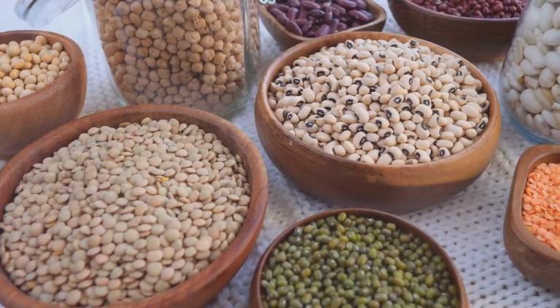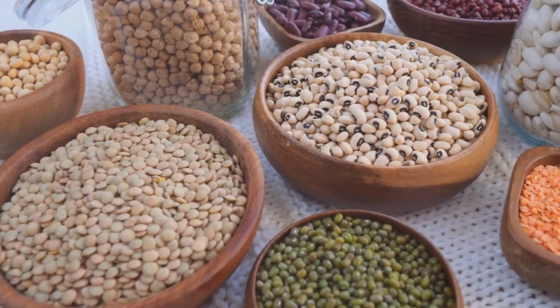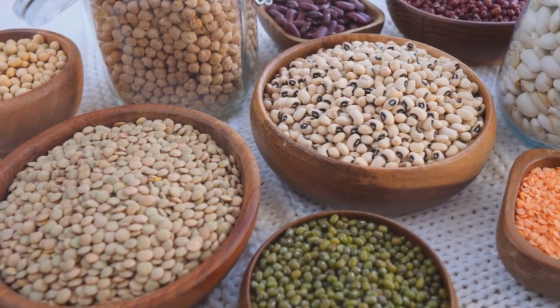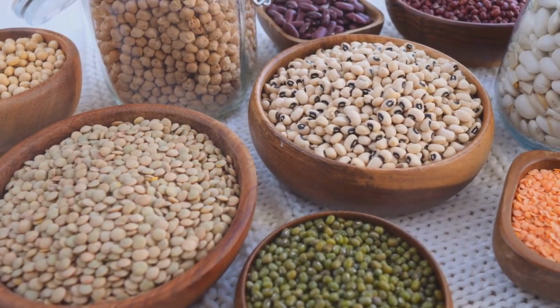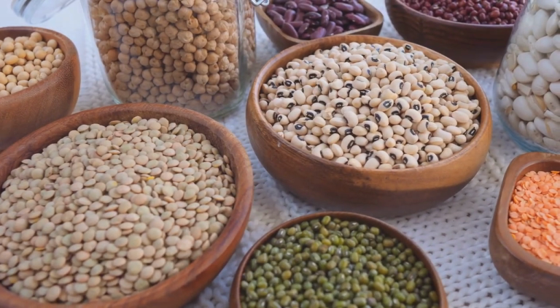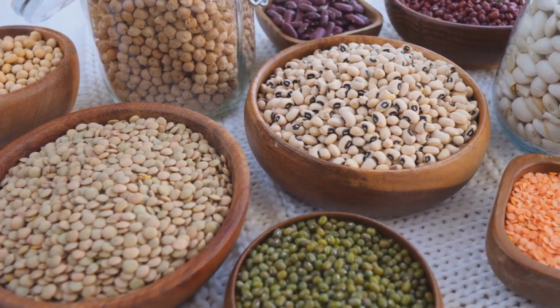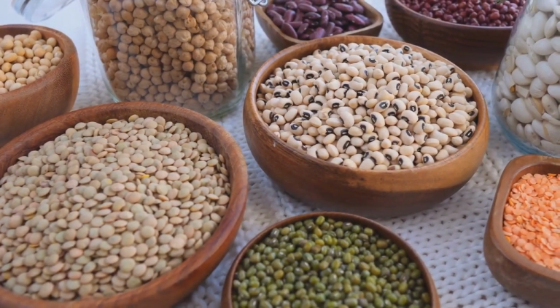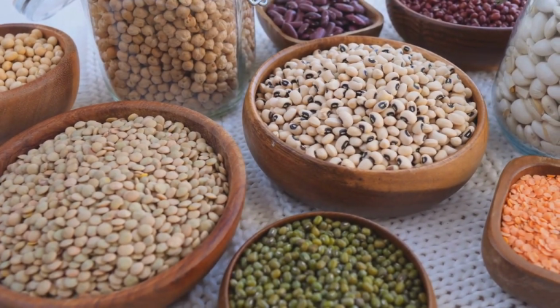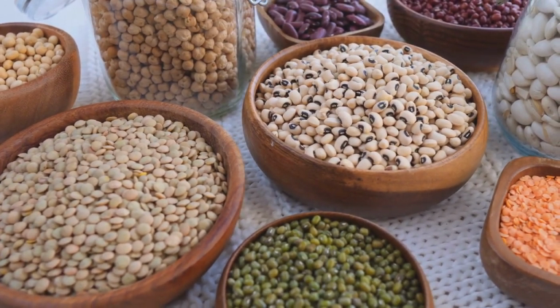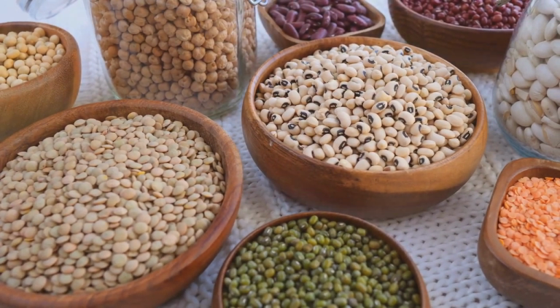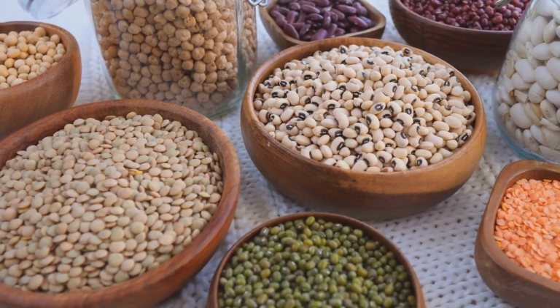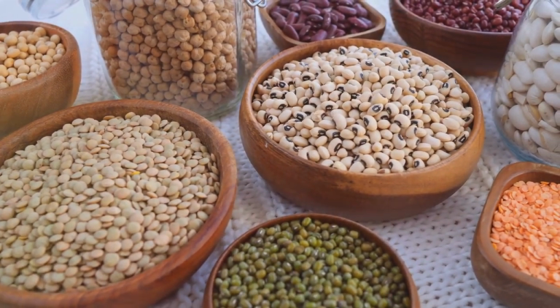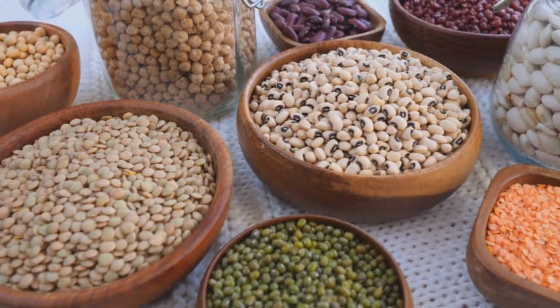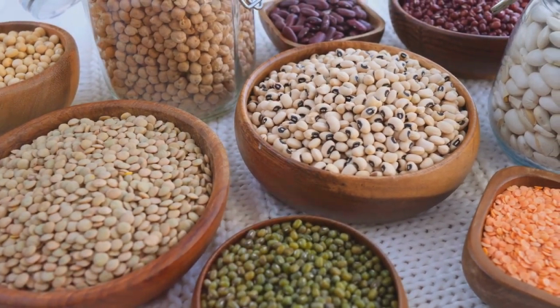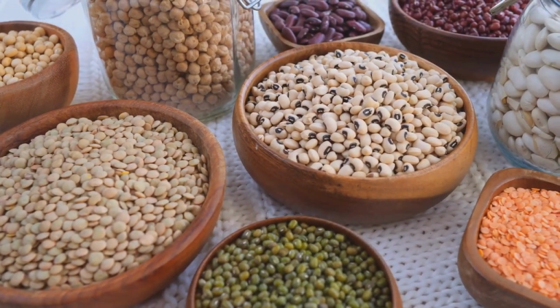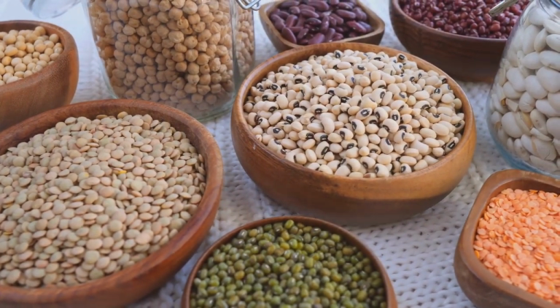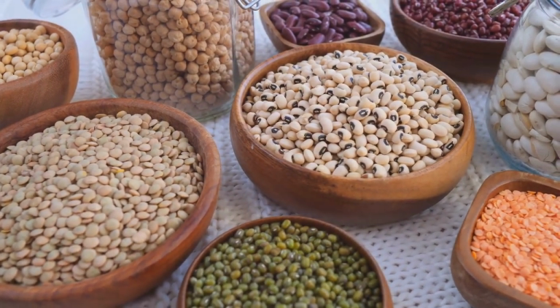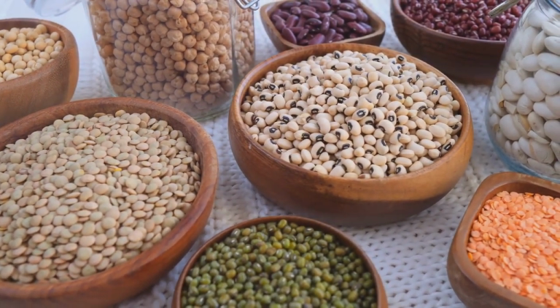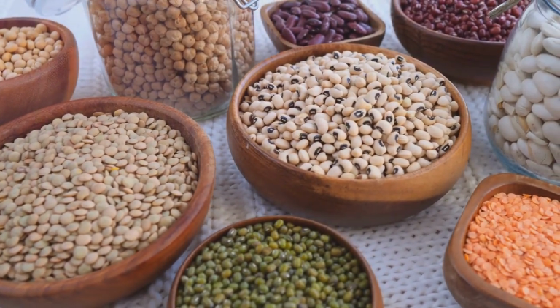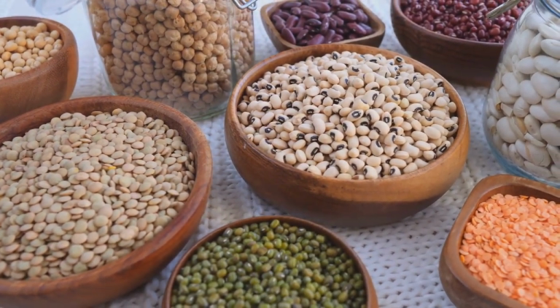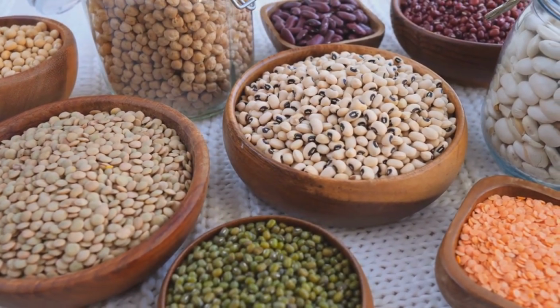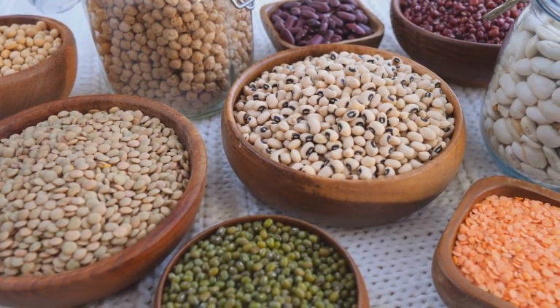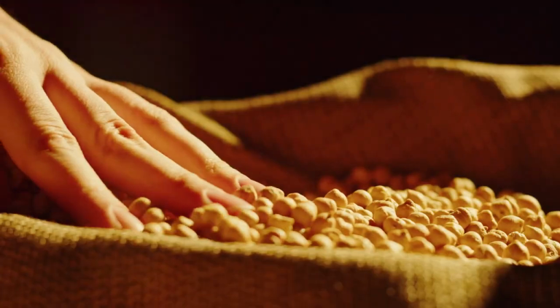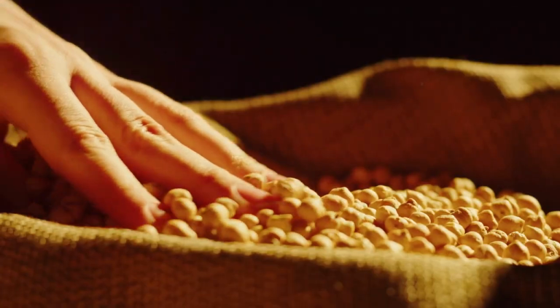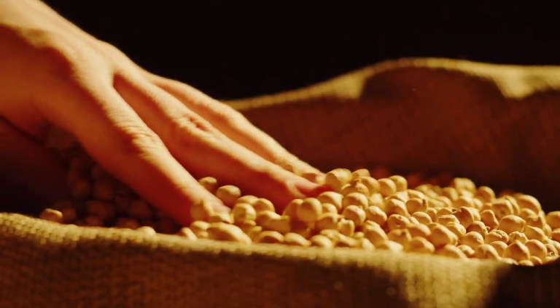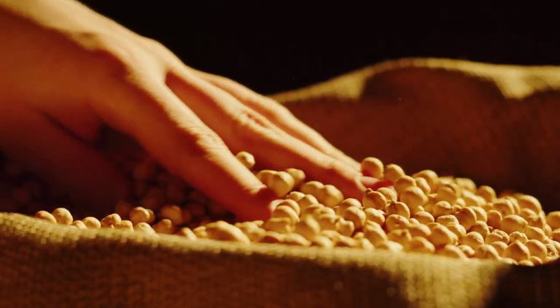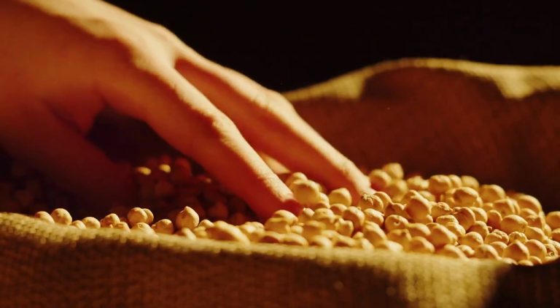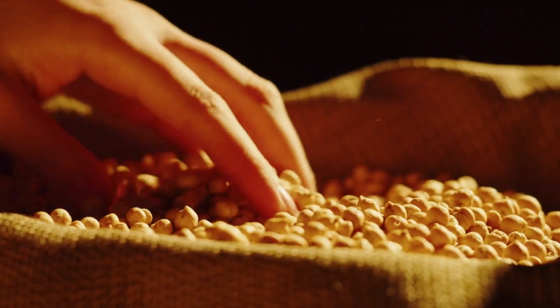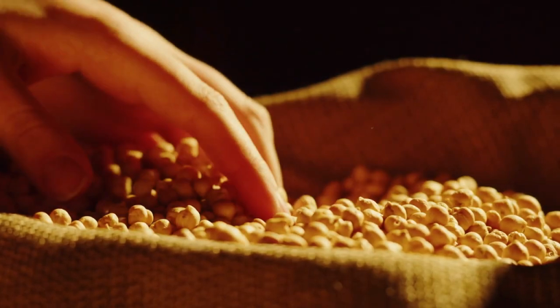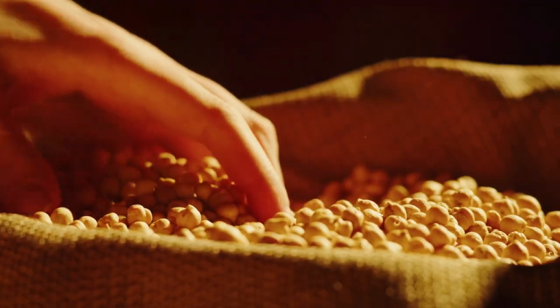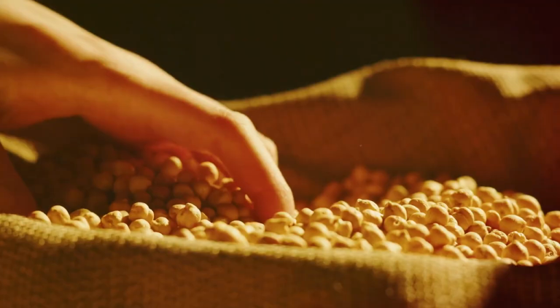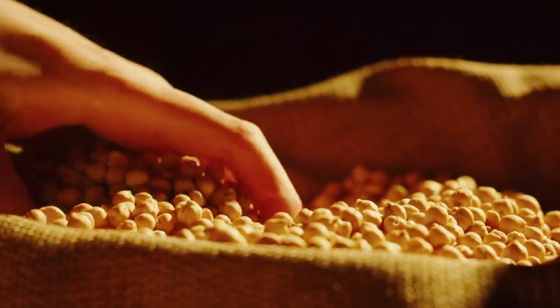First up, pack your pantry with staples like beans, lentils, and grains. These are your new best friends.